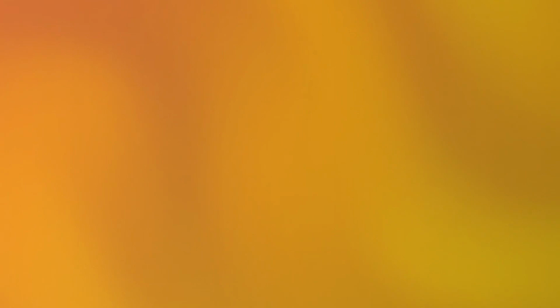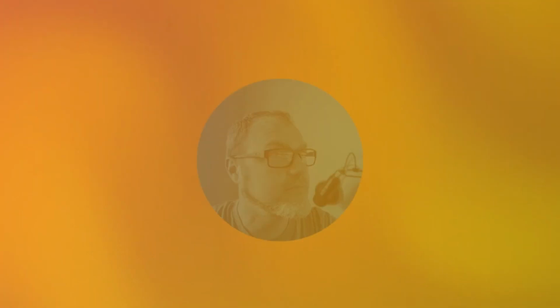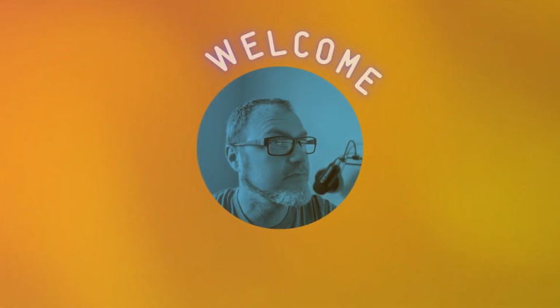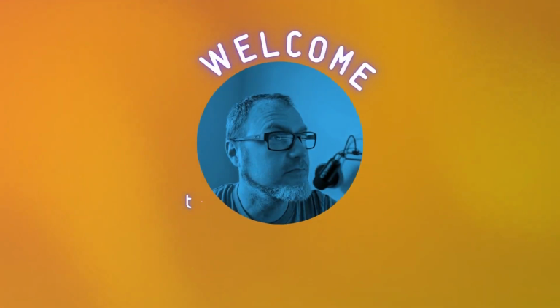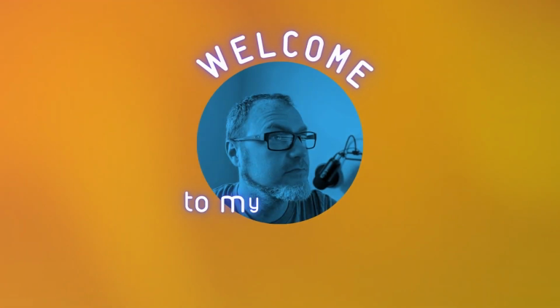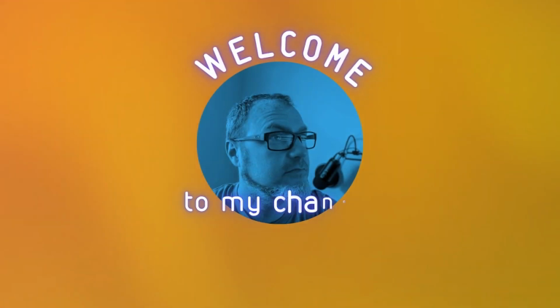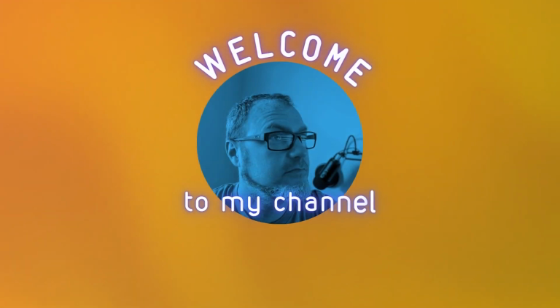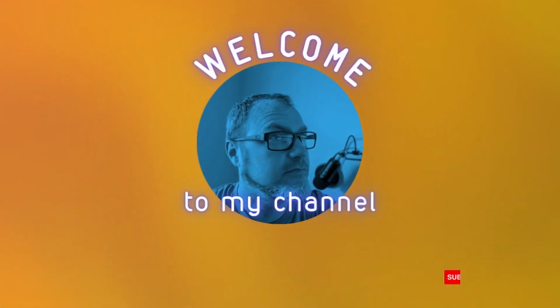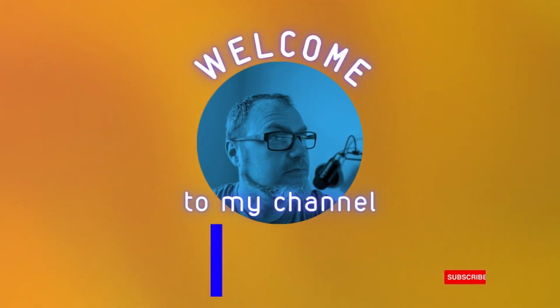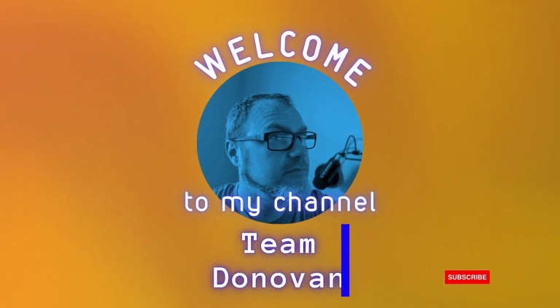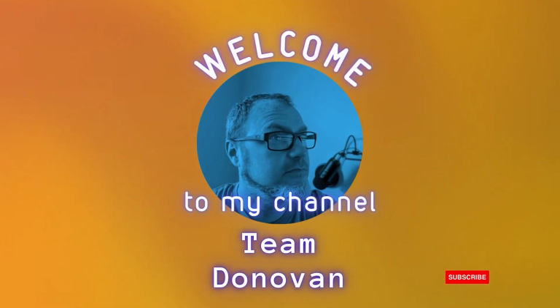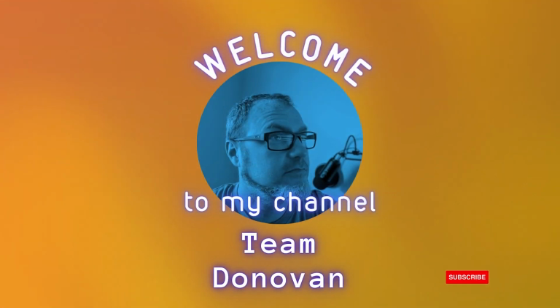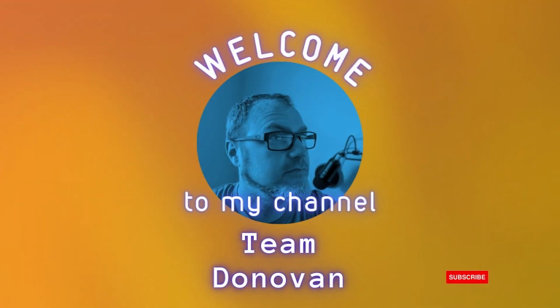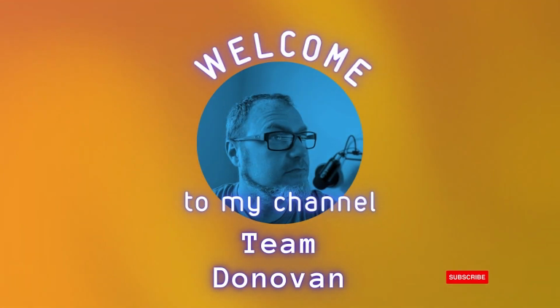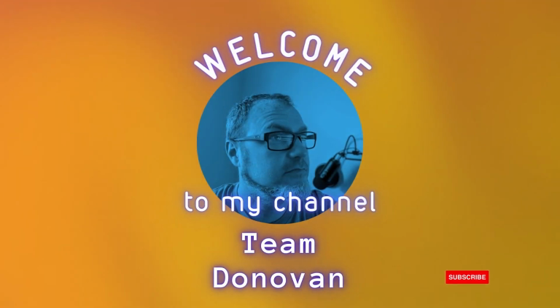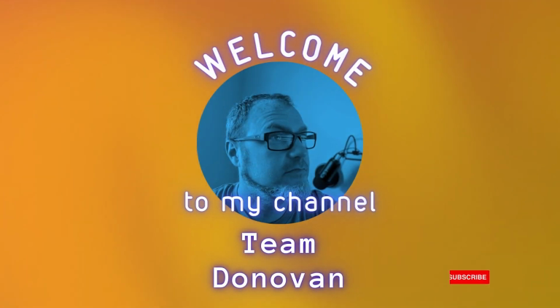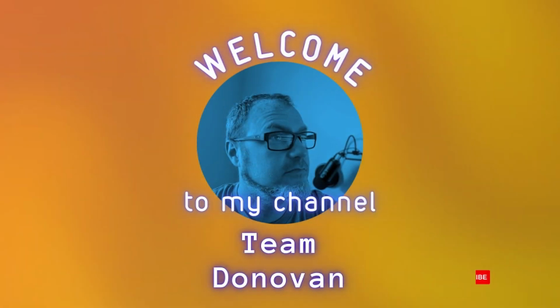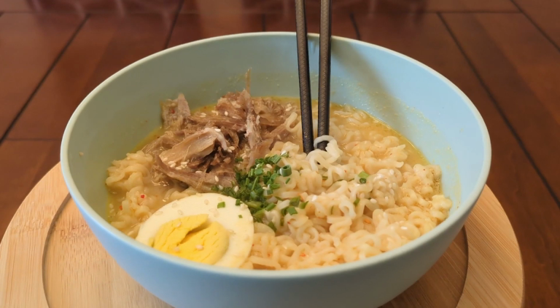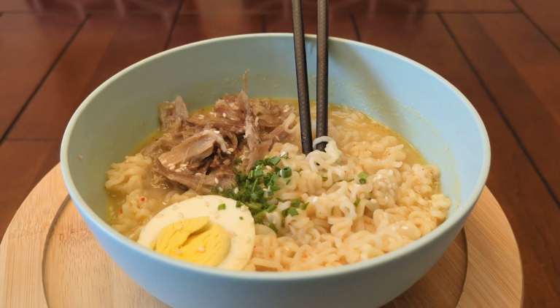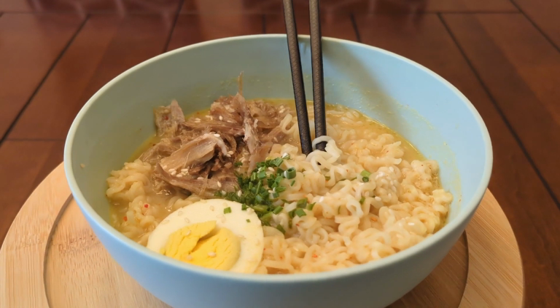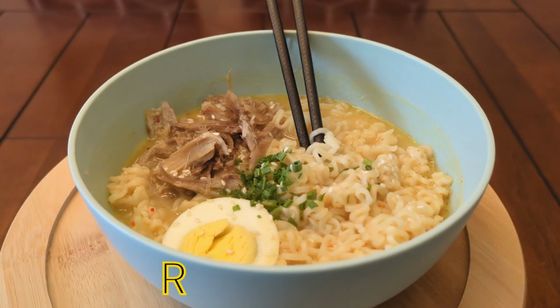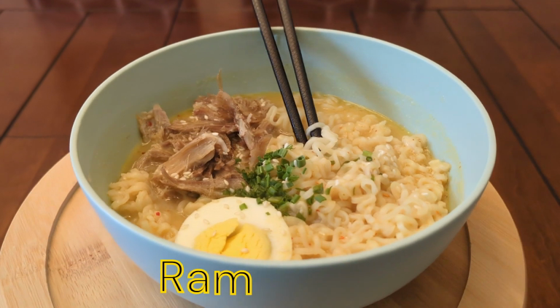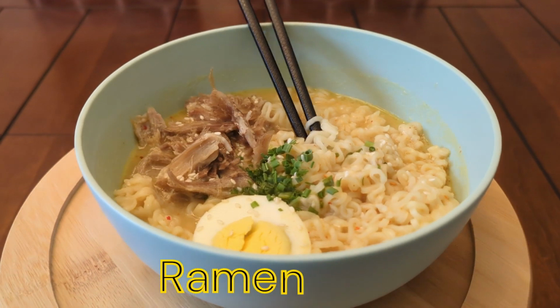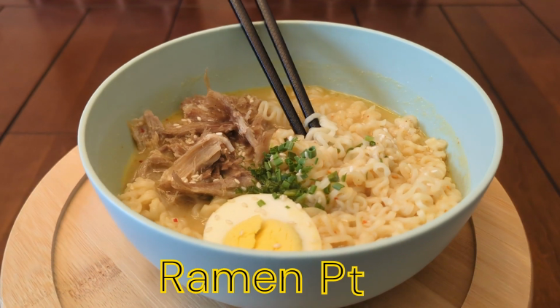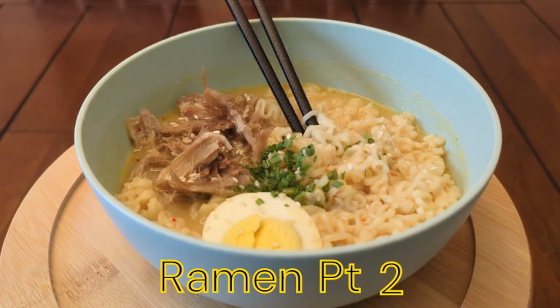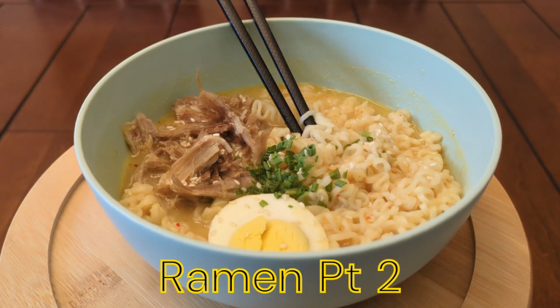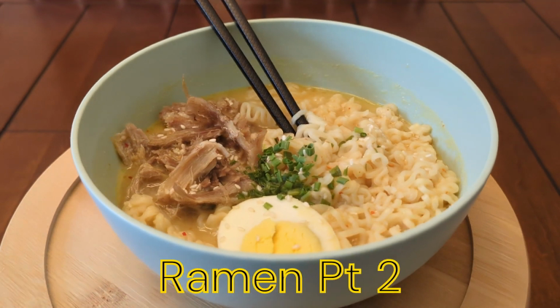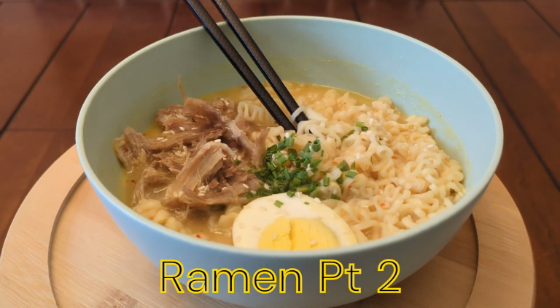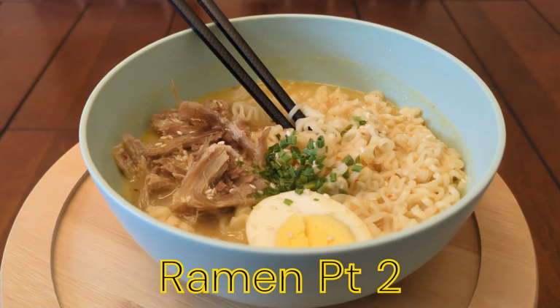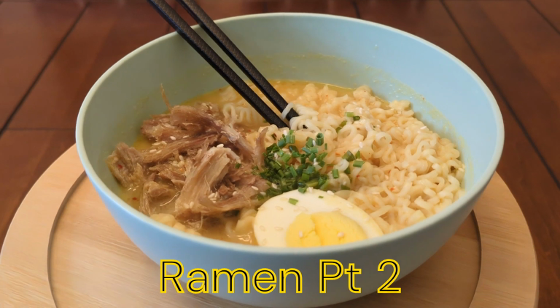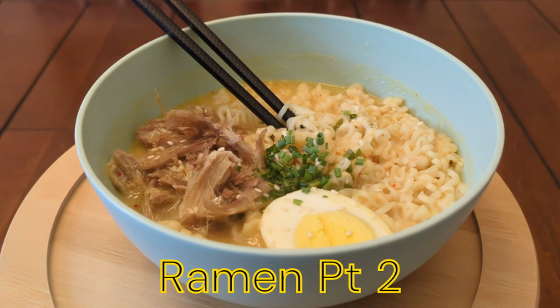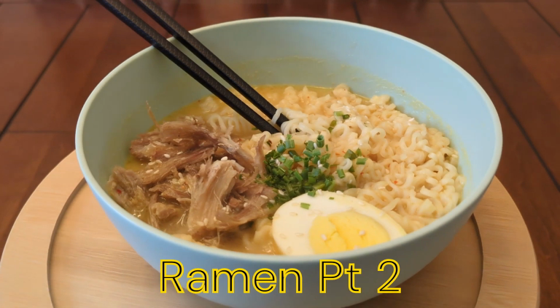Hello viewers! Today with Team Donovan, we'll be making my favorite instant ramen recipe, part 2.